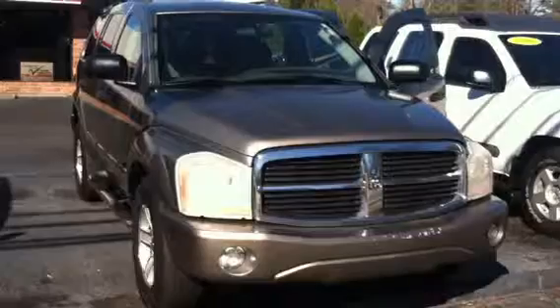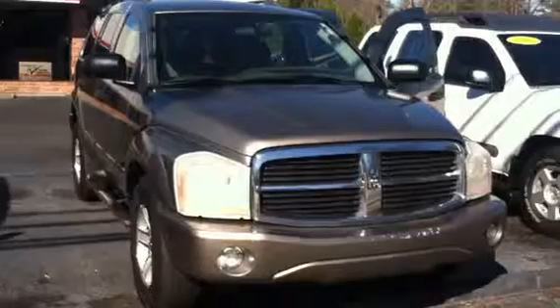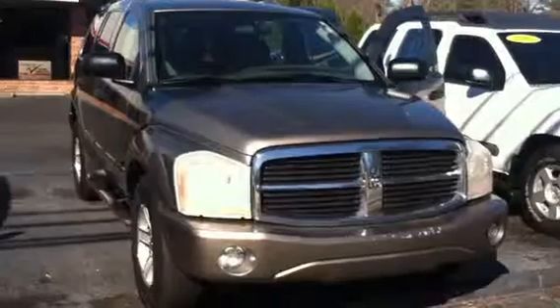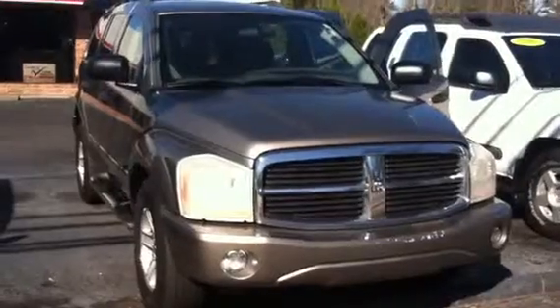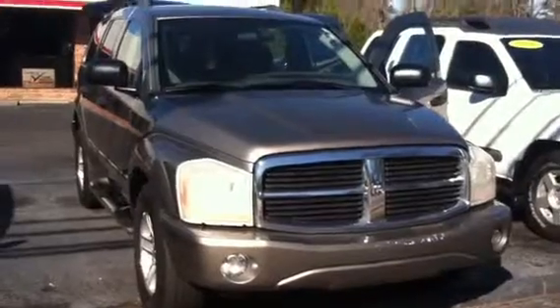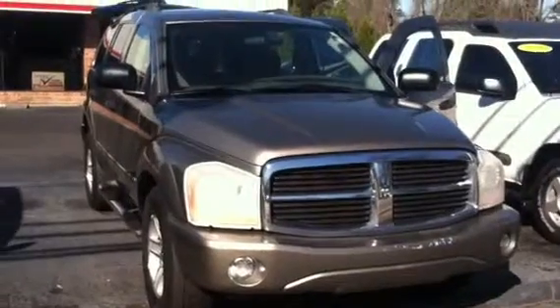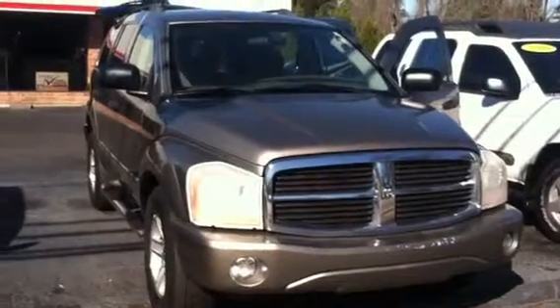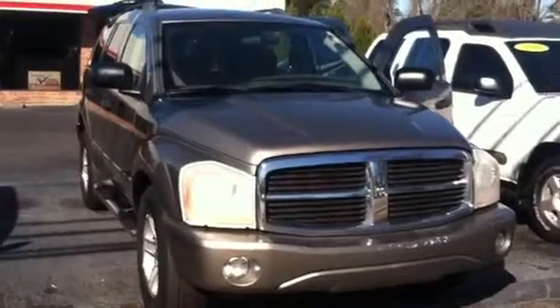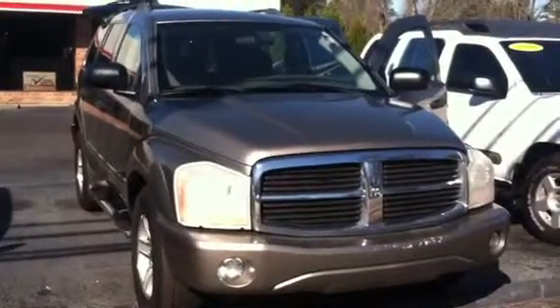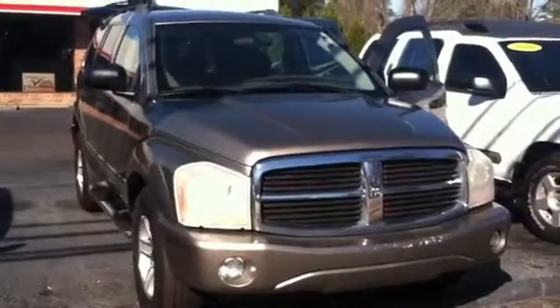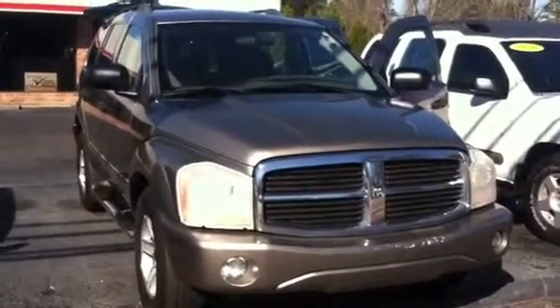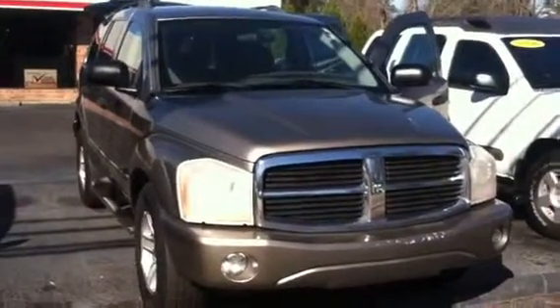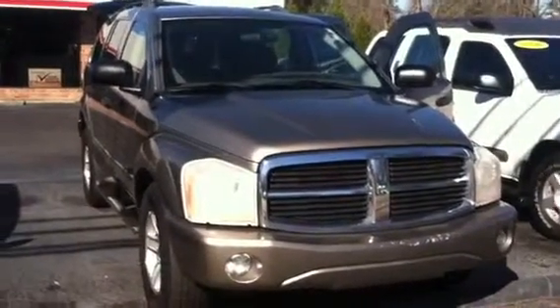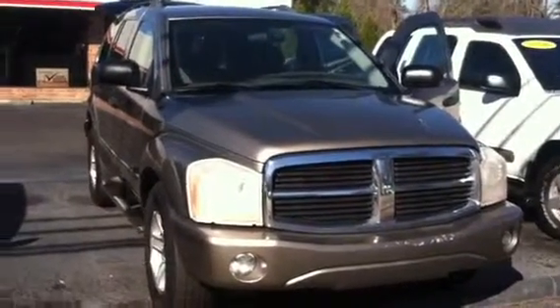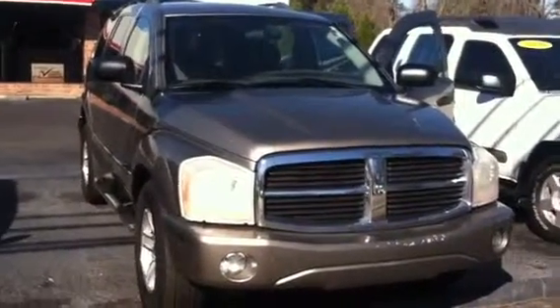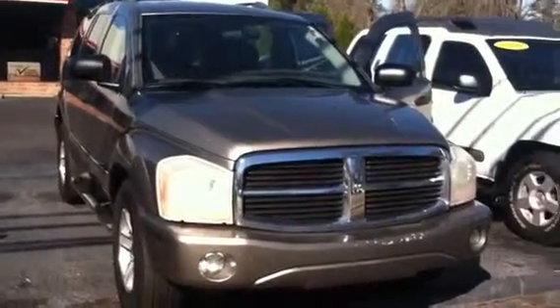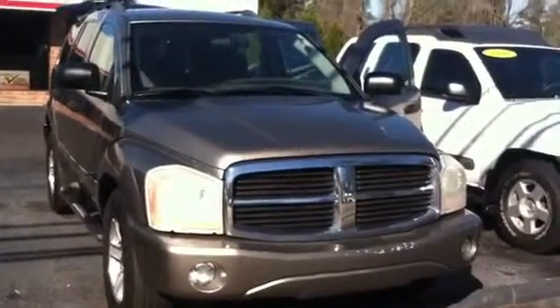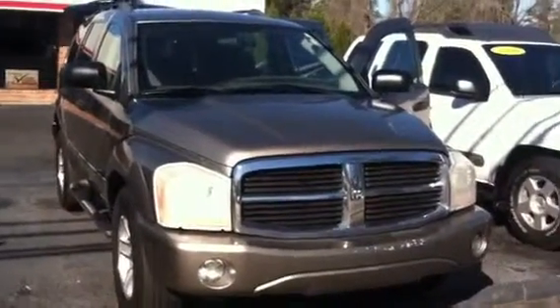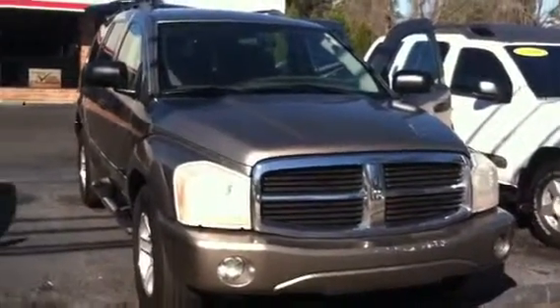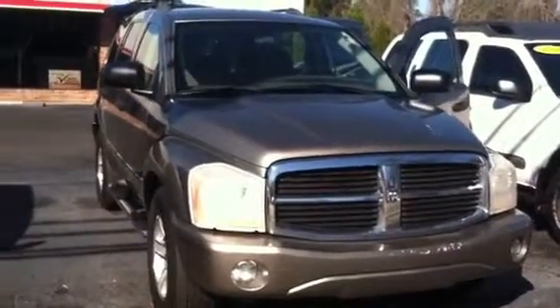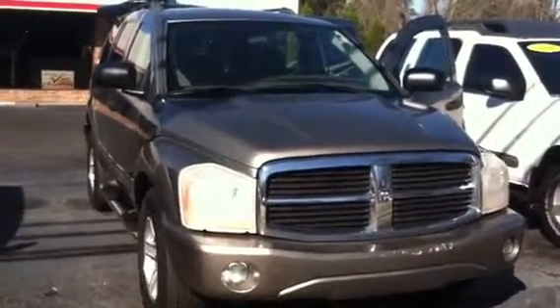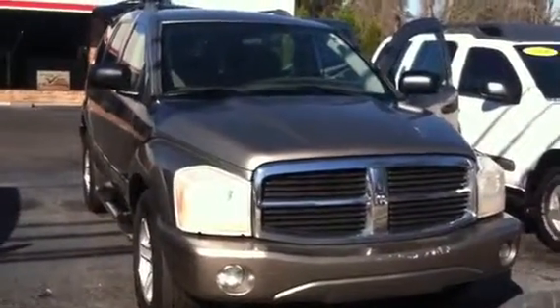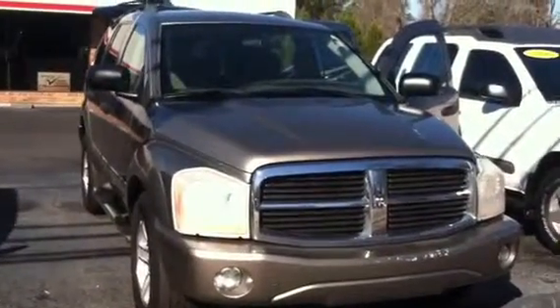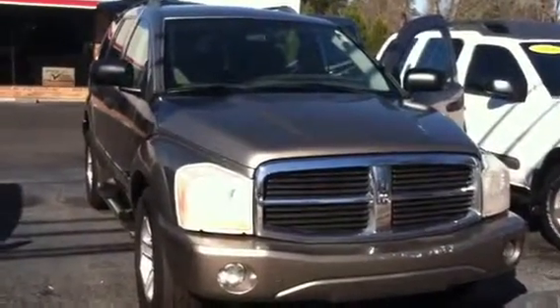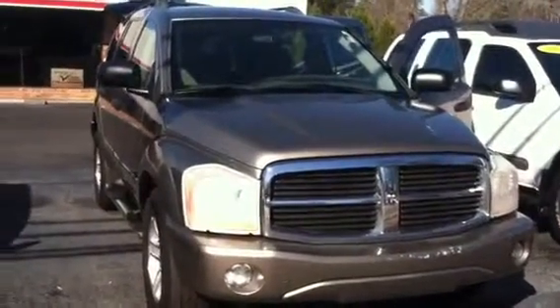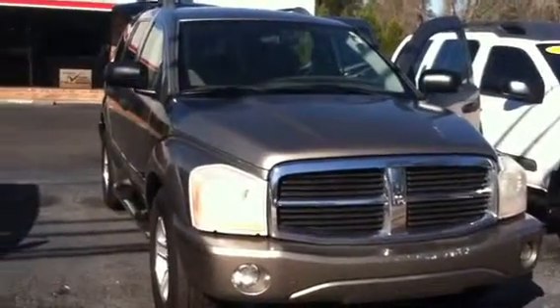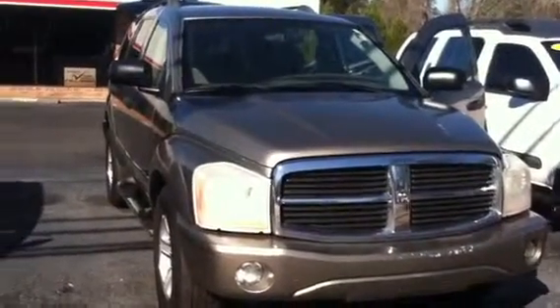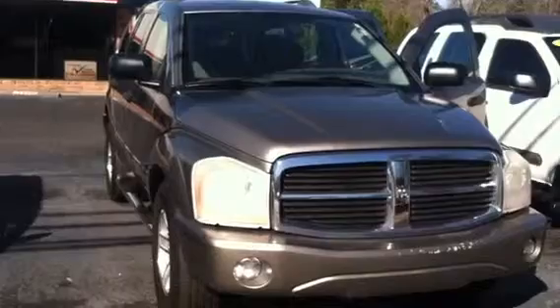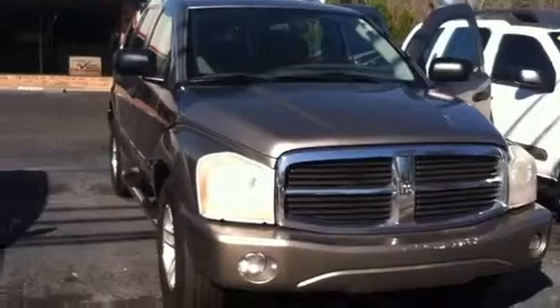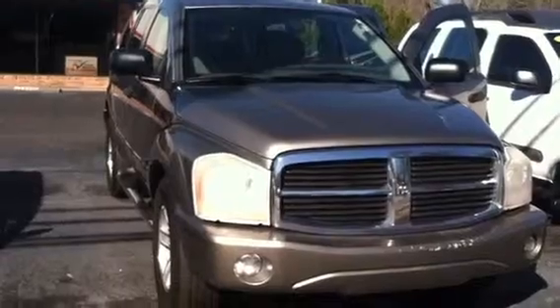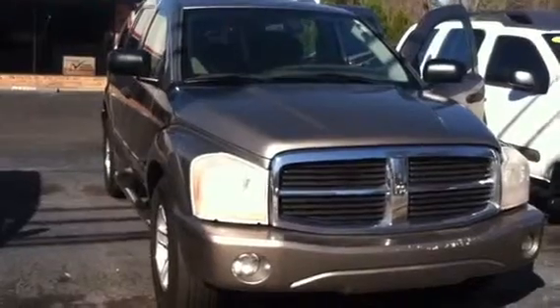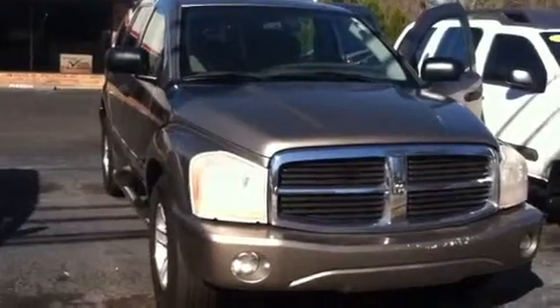Hello, this is Wanda Willow Green's Toyota doing a short walk around on the 2004 Dodge Durango Limited.